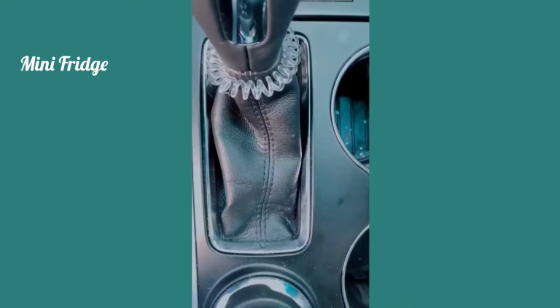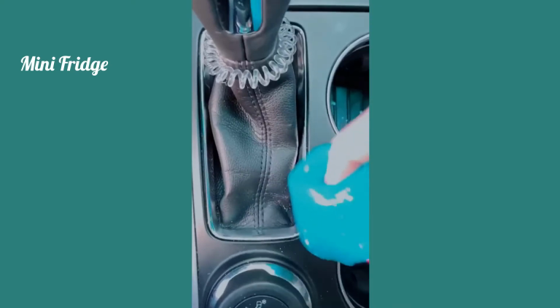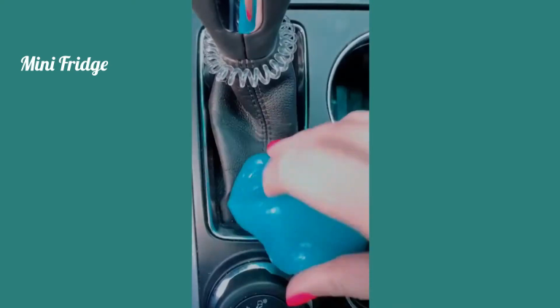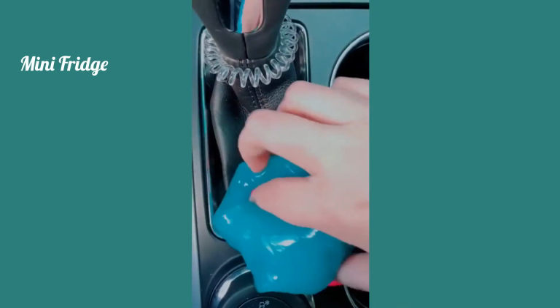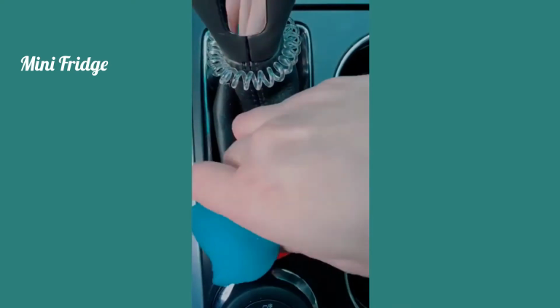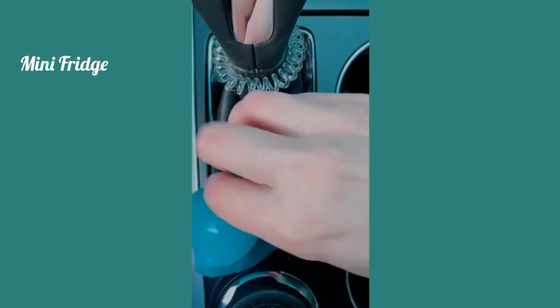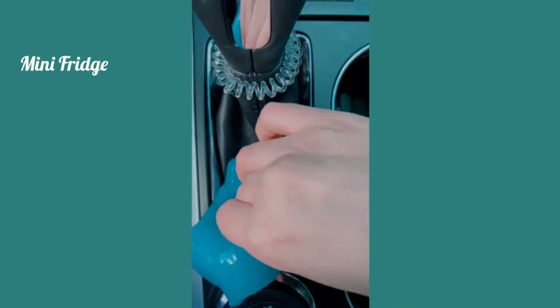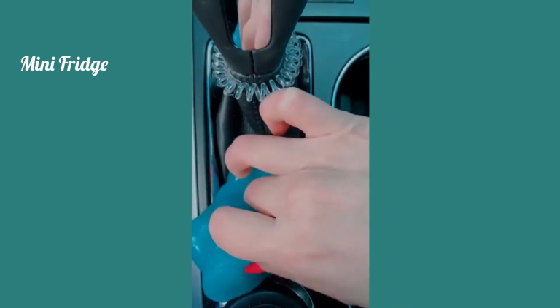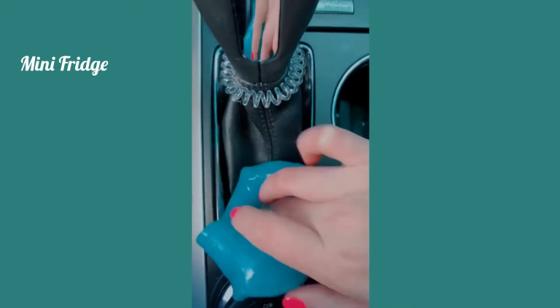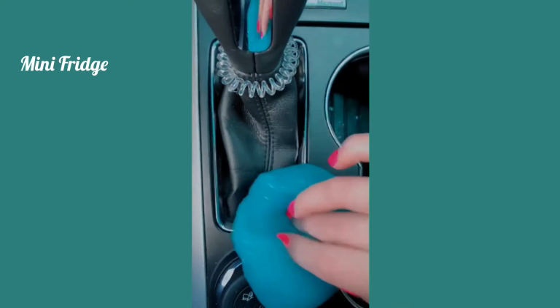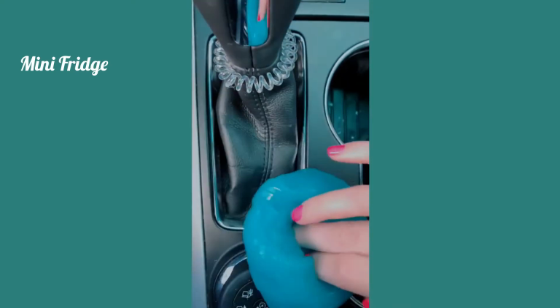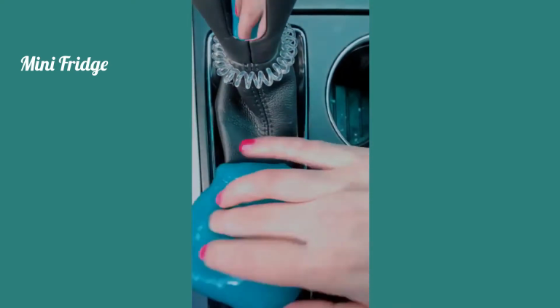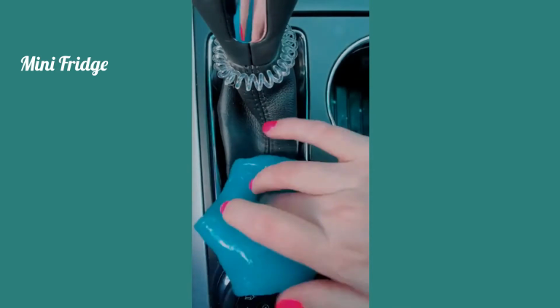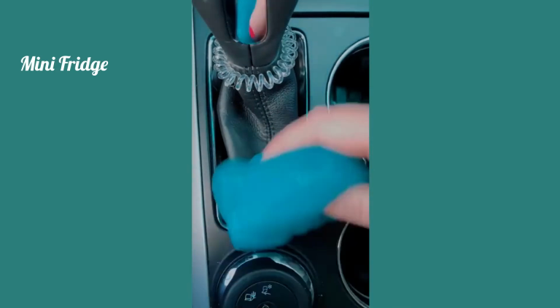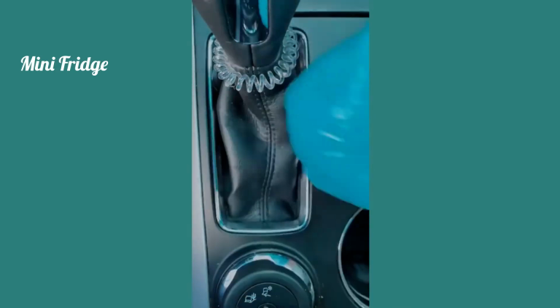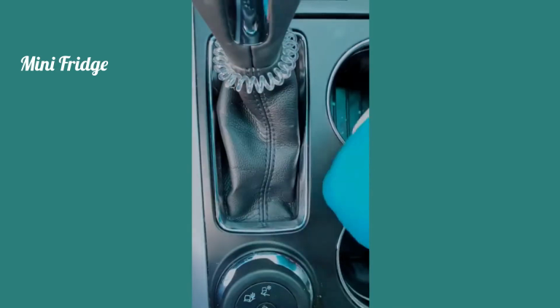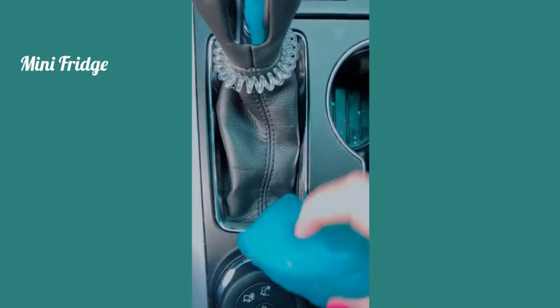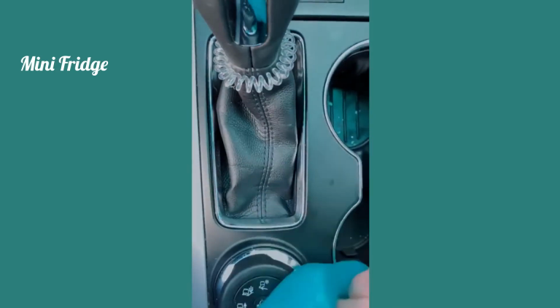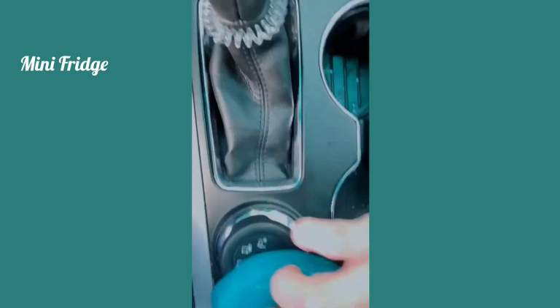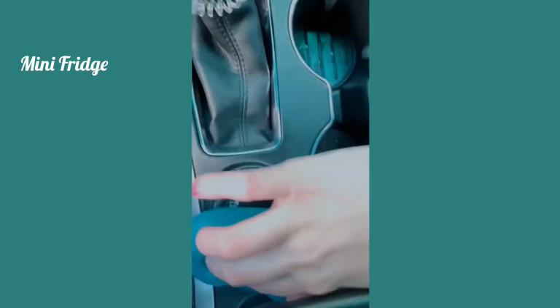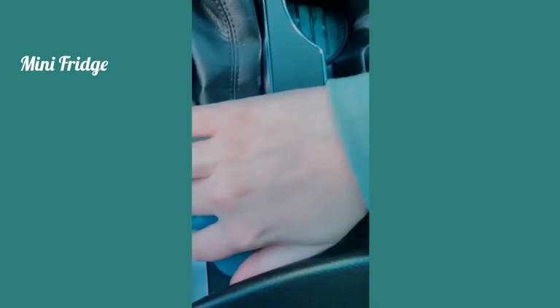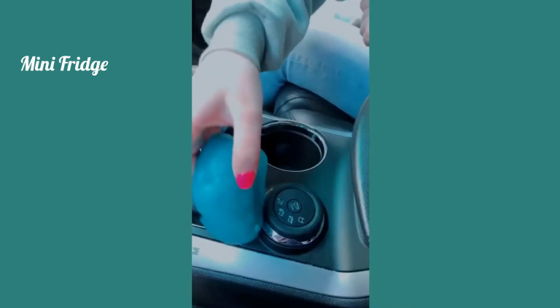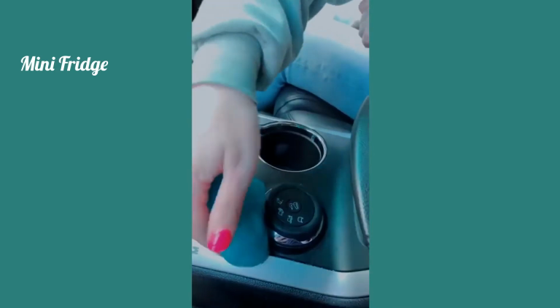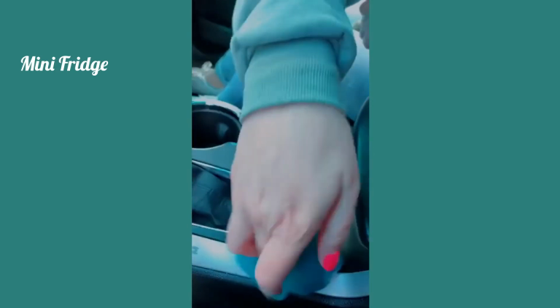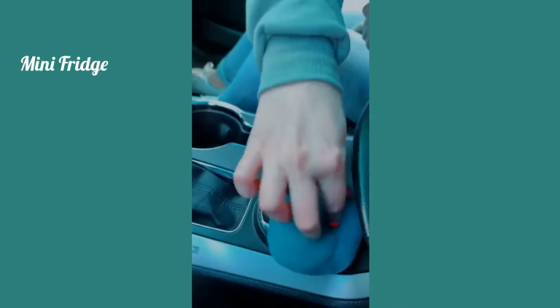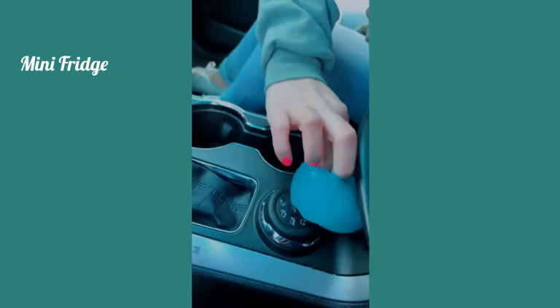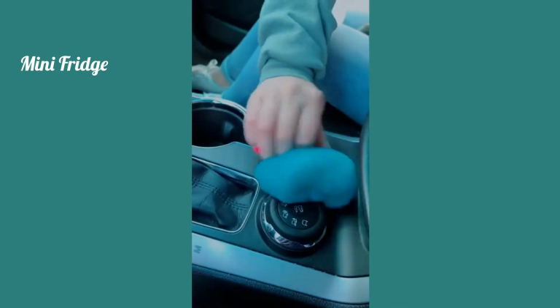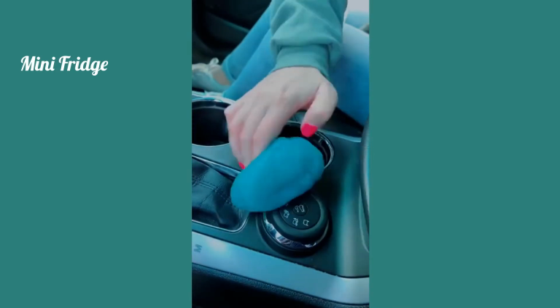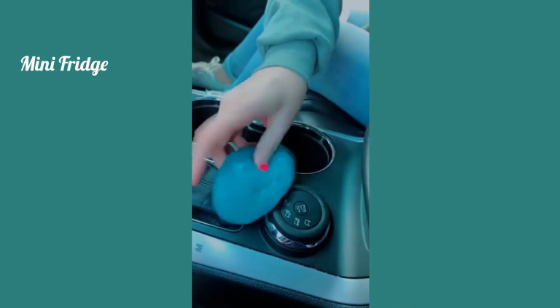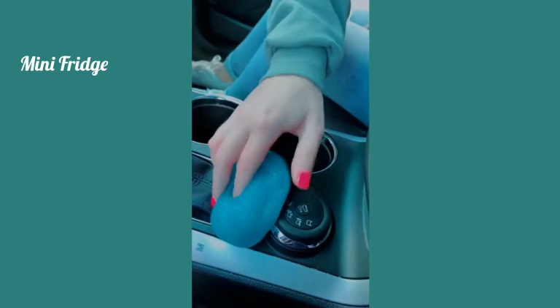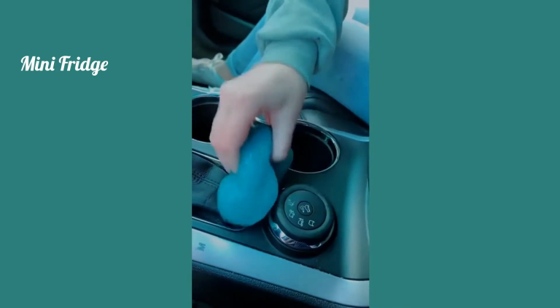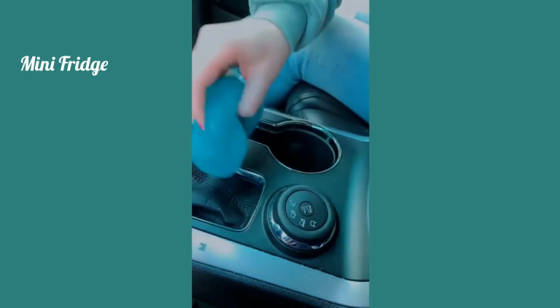This gel putty picks up any dust or crumbs from nooks and crannies and just helps you keep your car nice and clean.